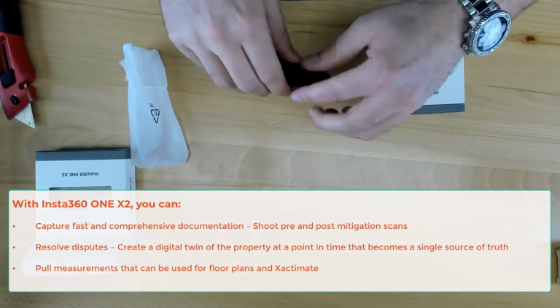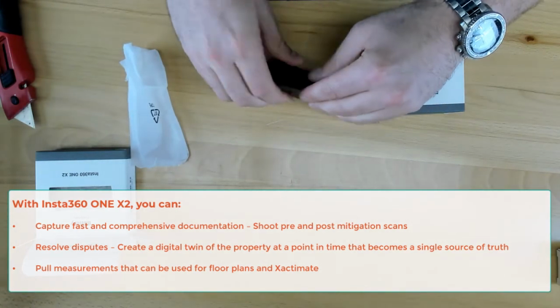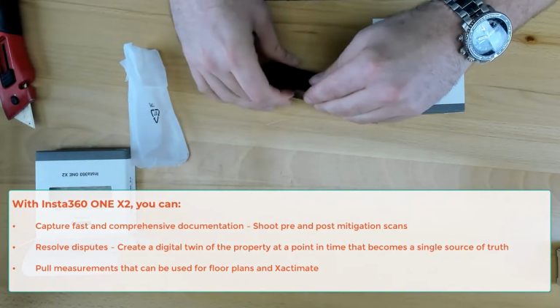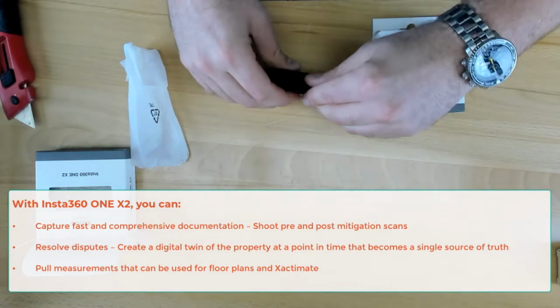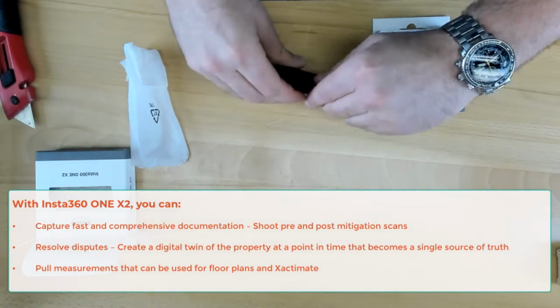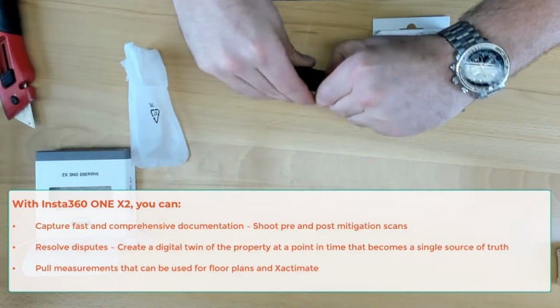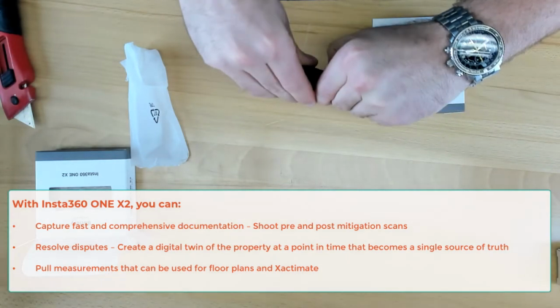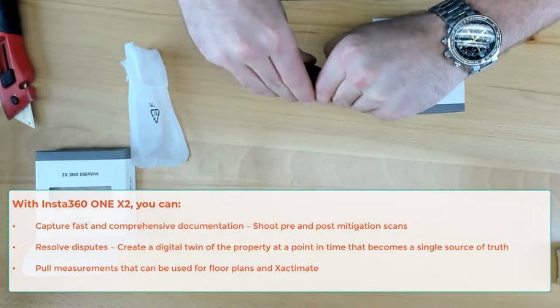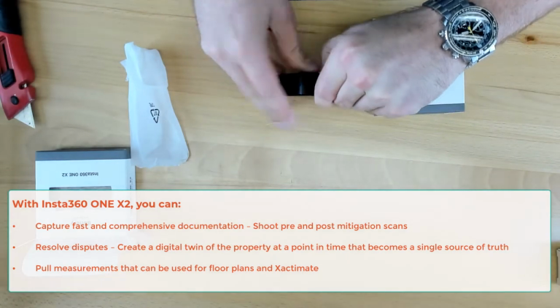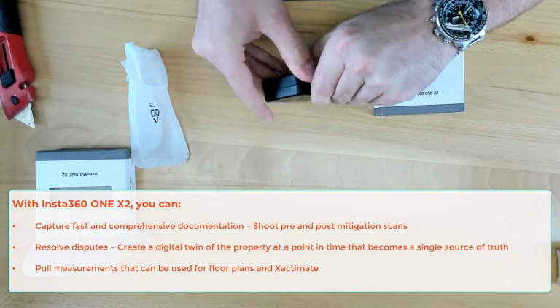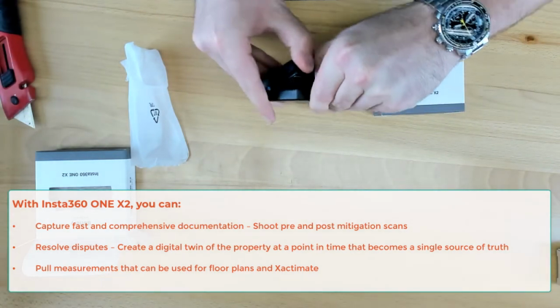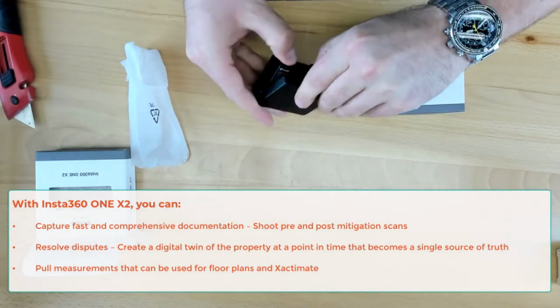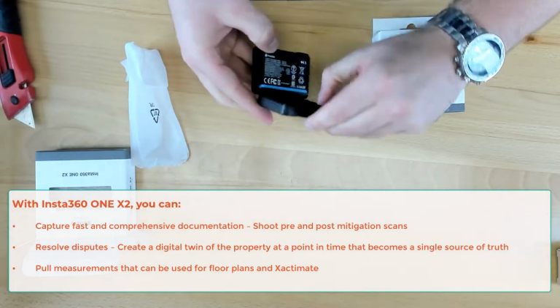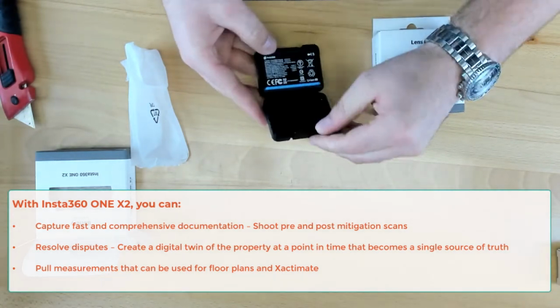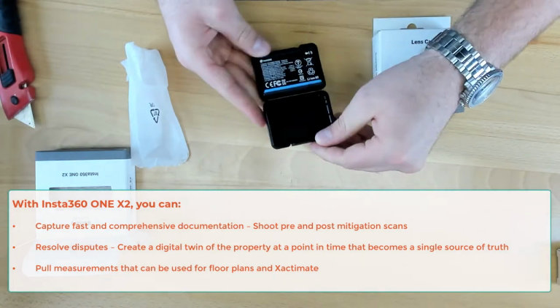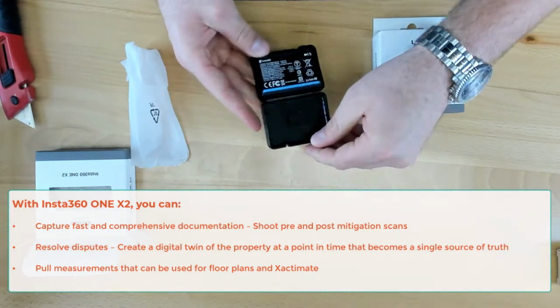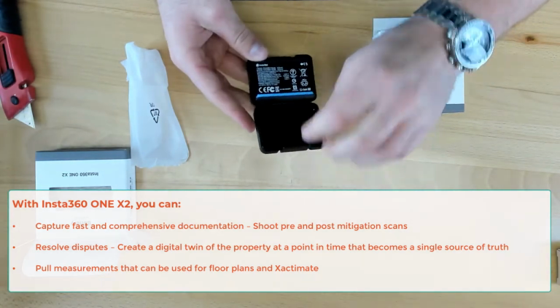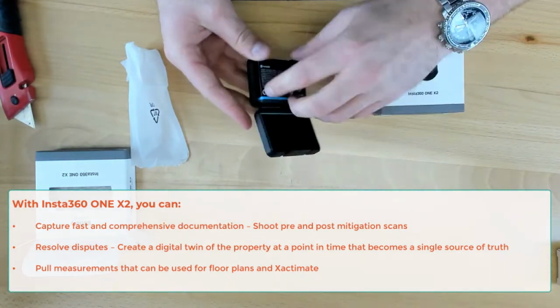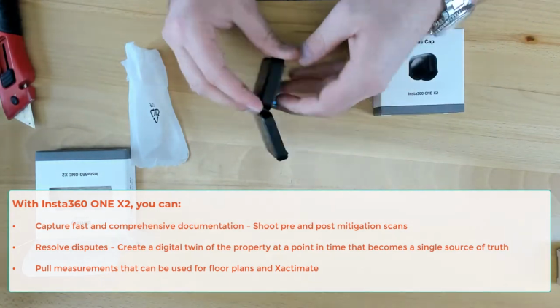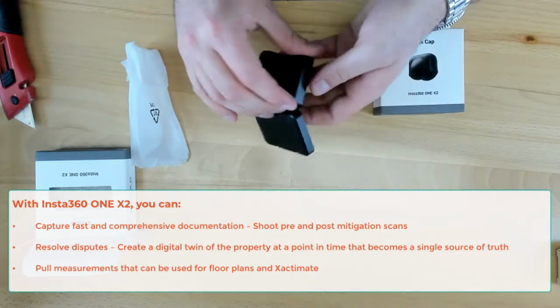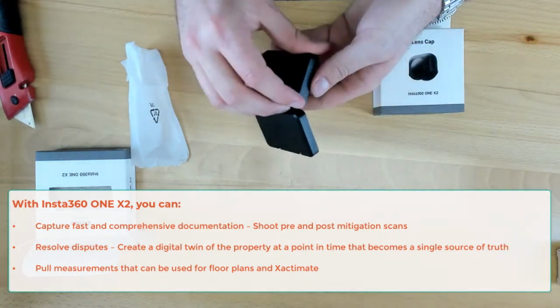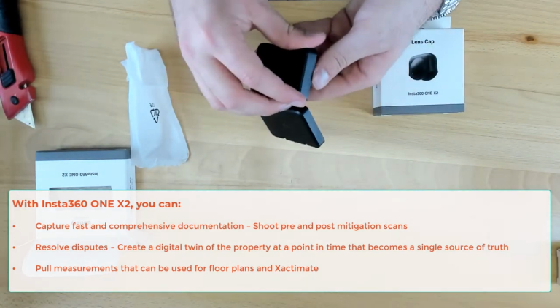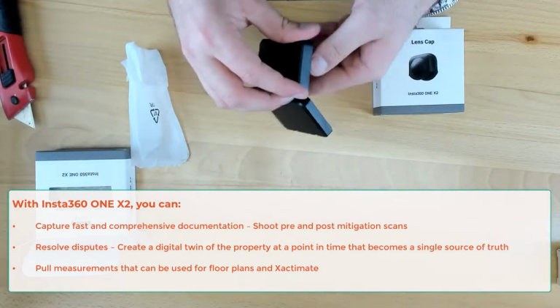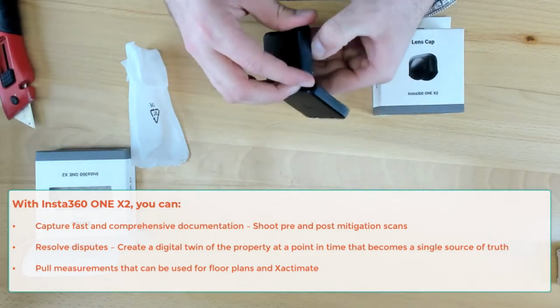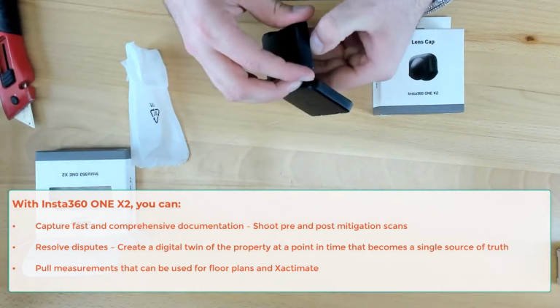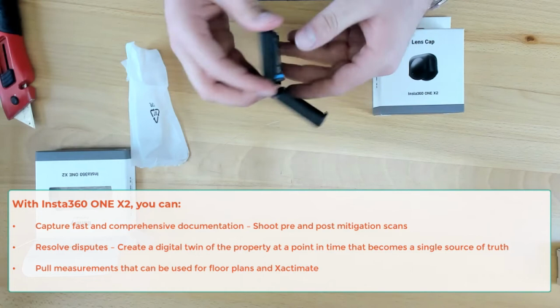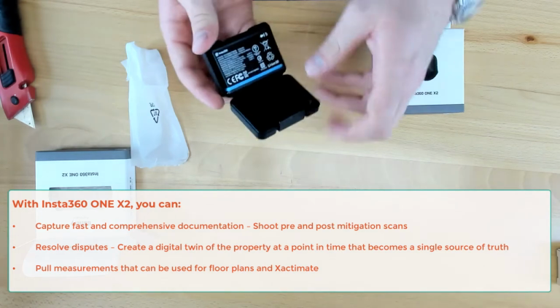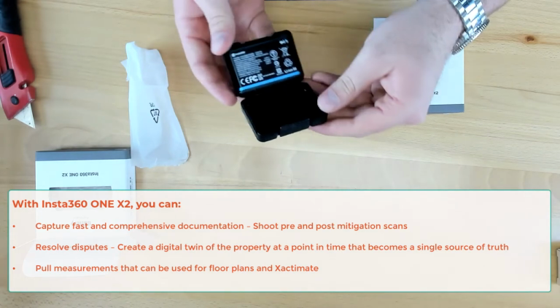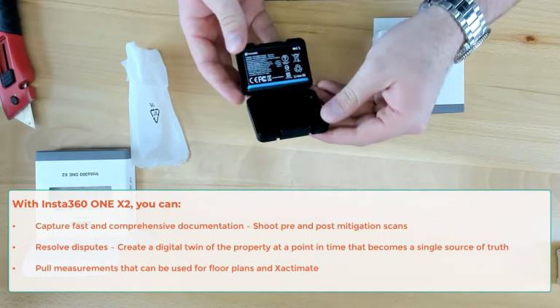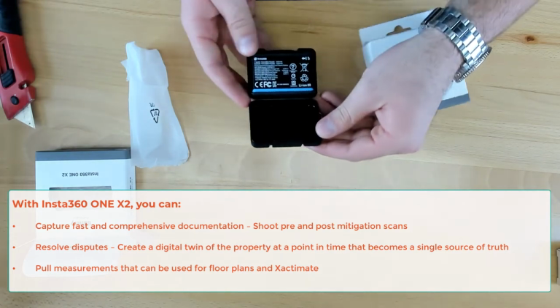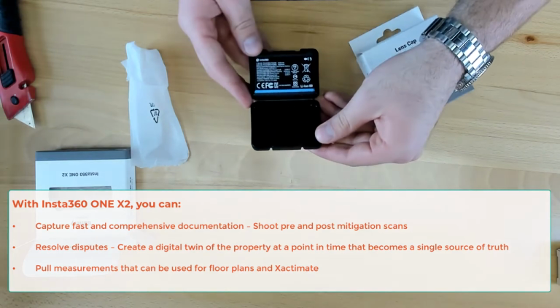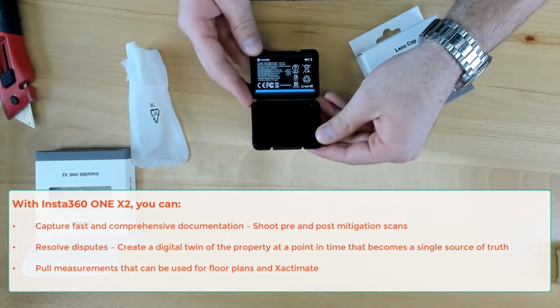Nice little case. And as we open that up — I actually really like how it's packaged in the case there.